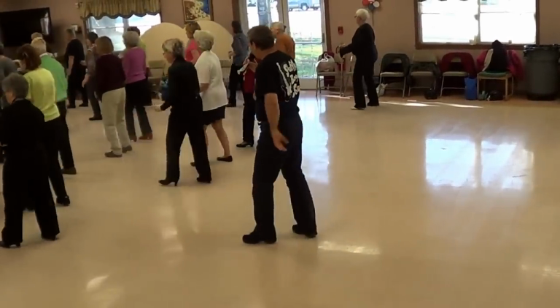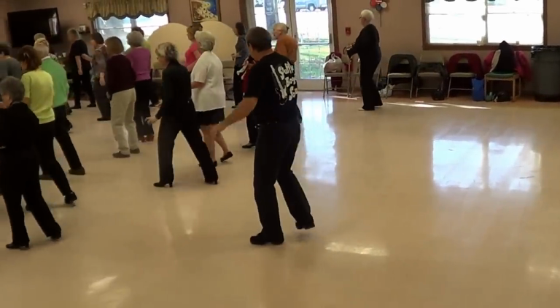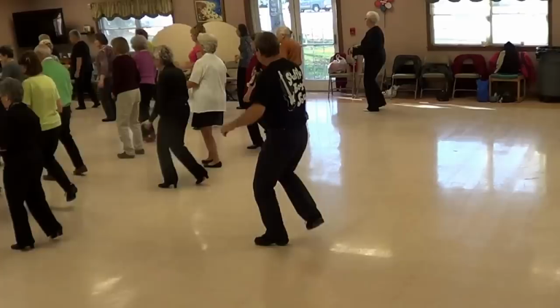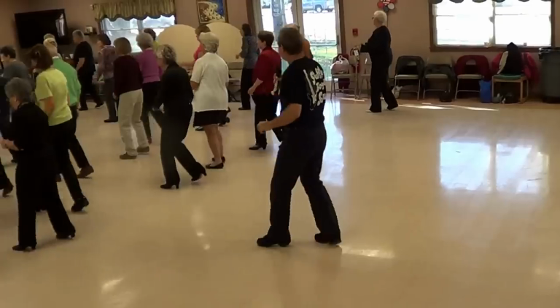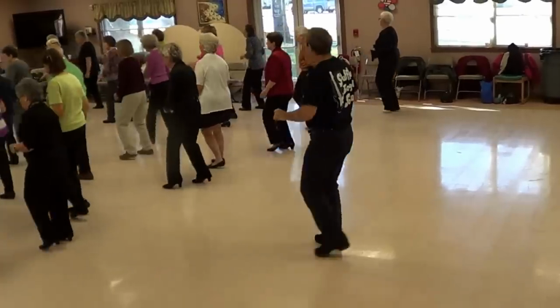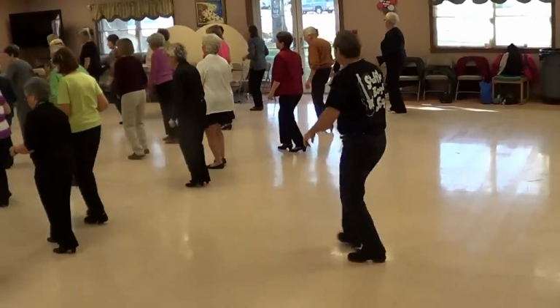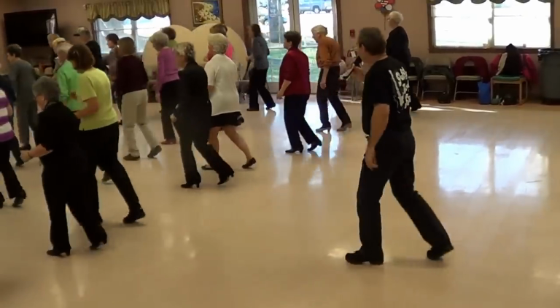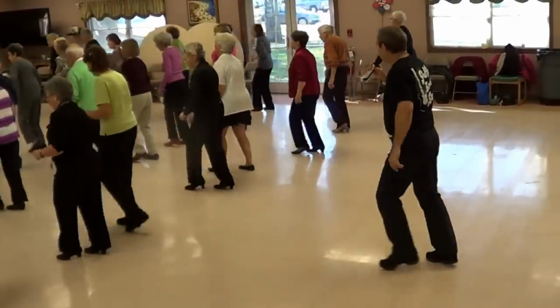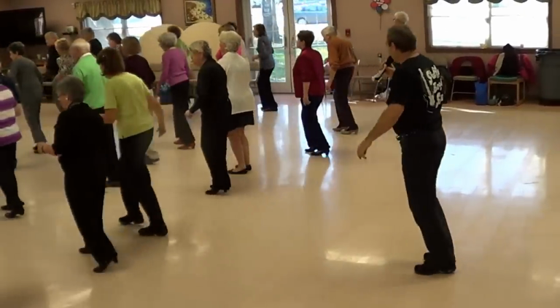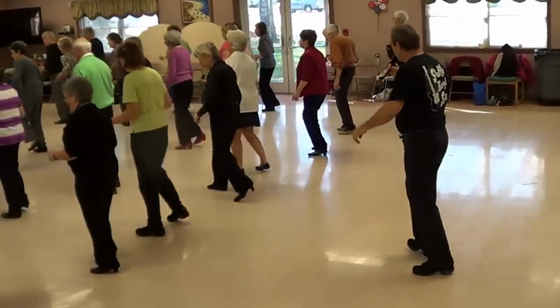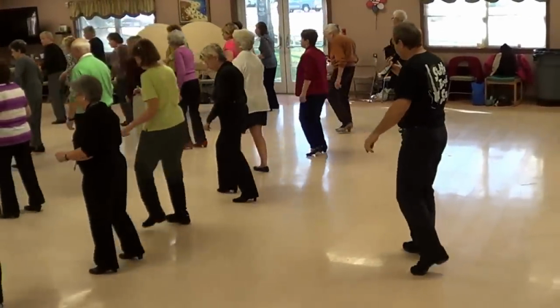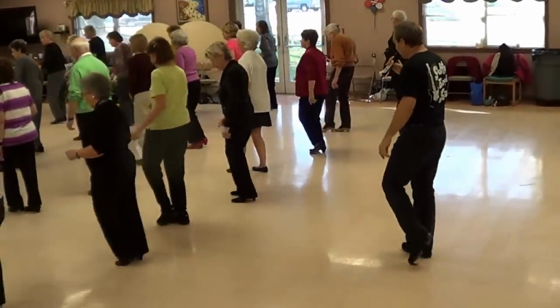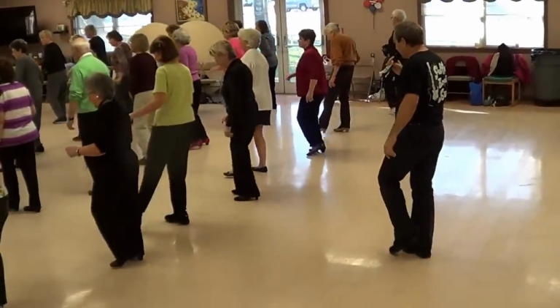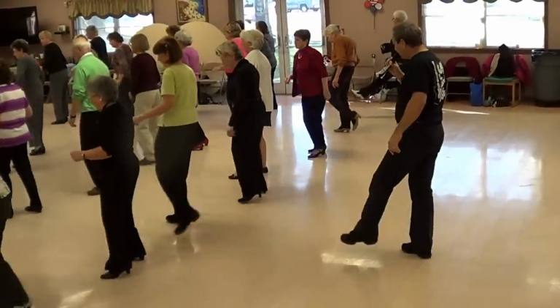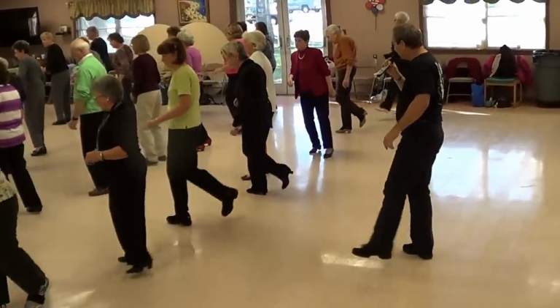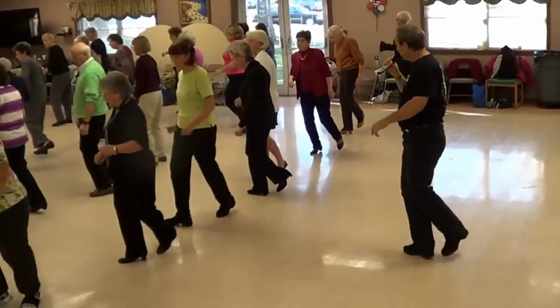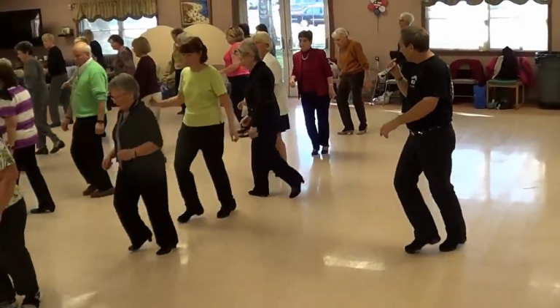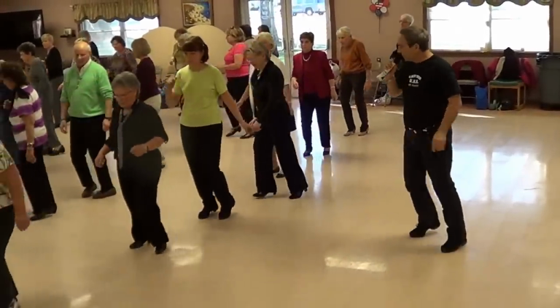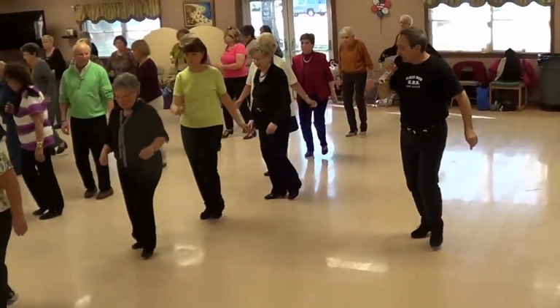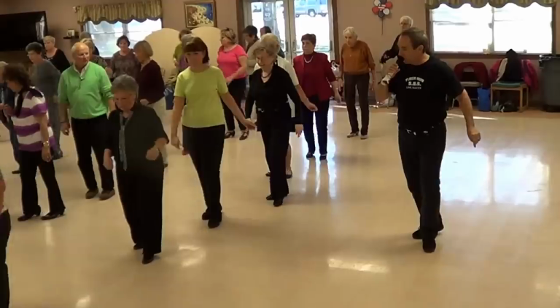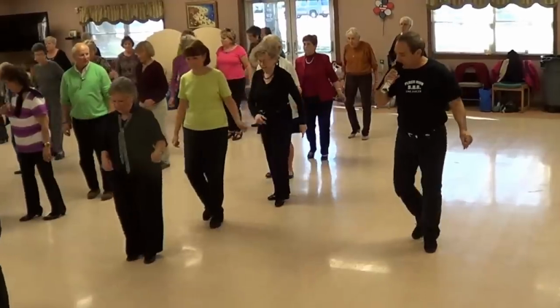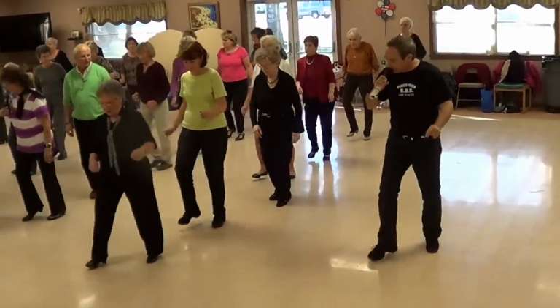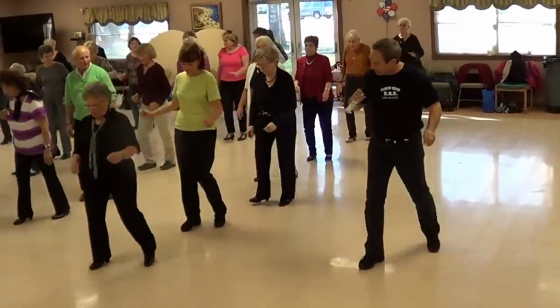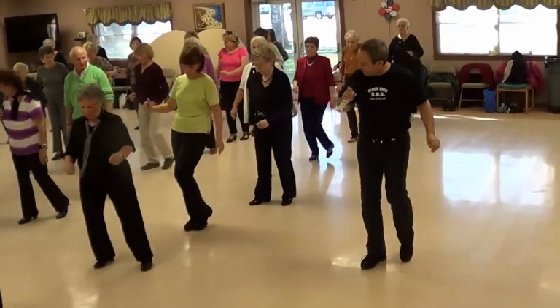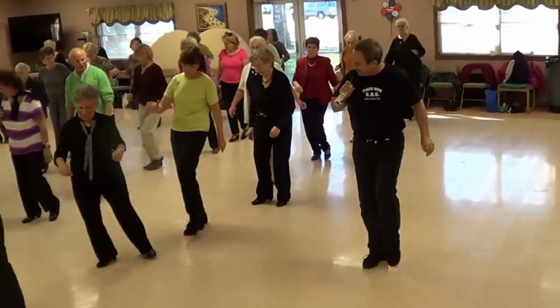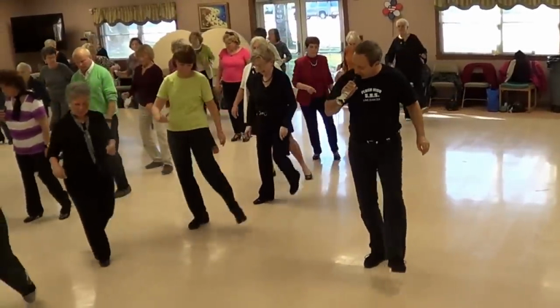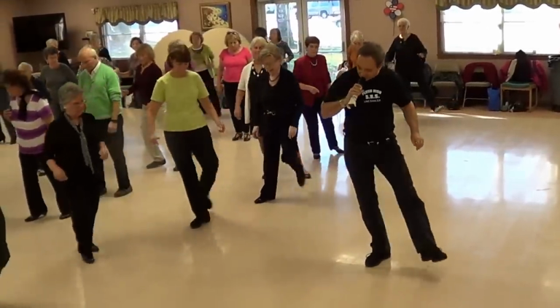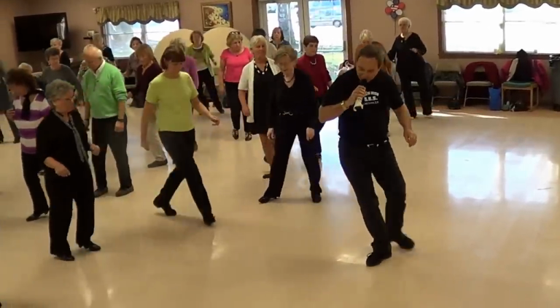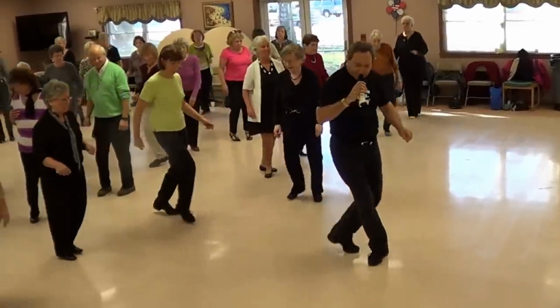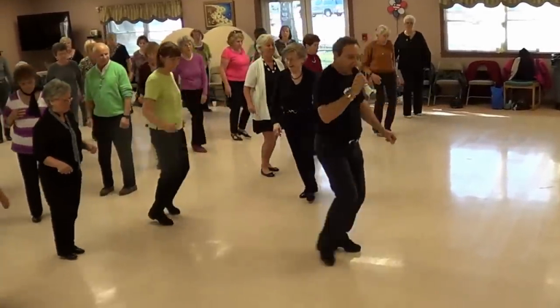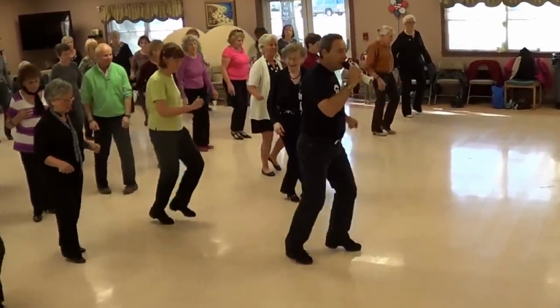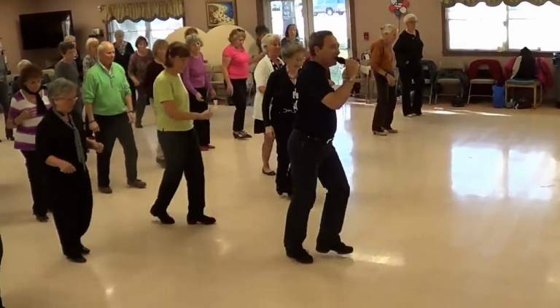Back, four. Step right, tap, brush. One, two, three. One more. Quarter turn. There, beginning.